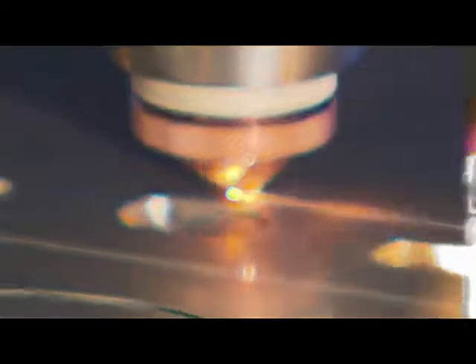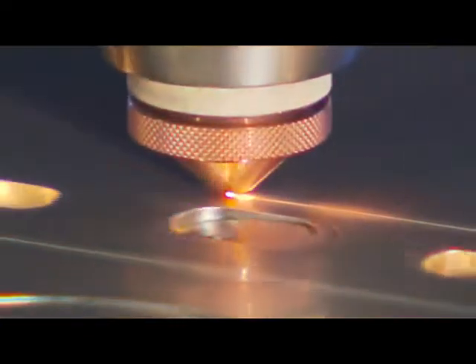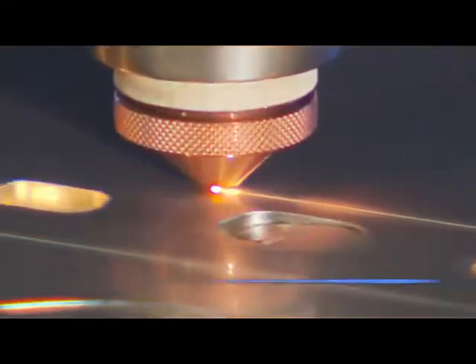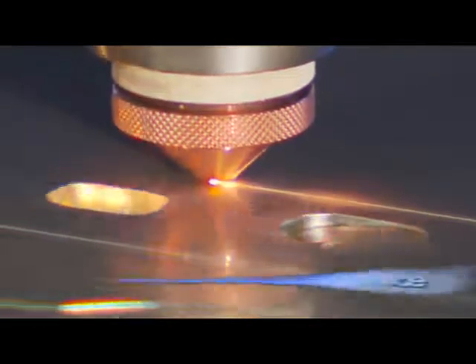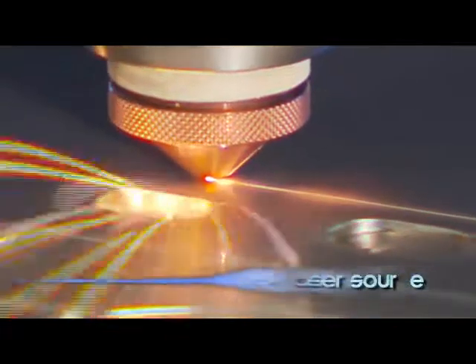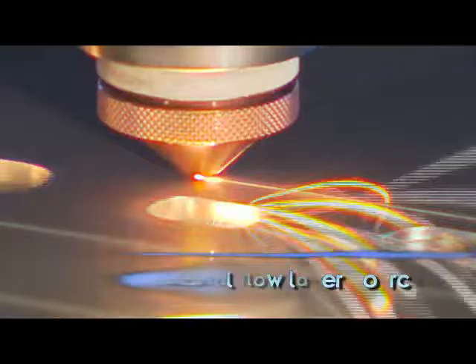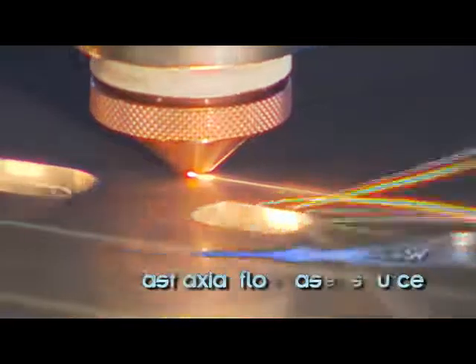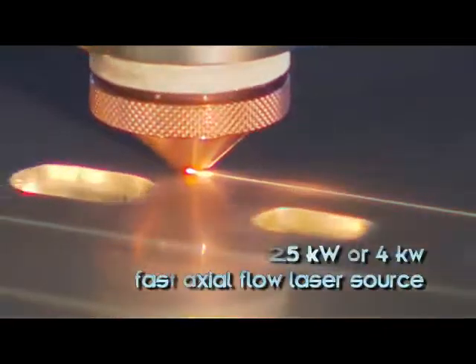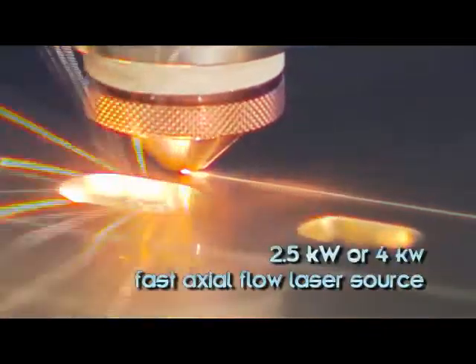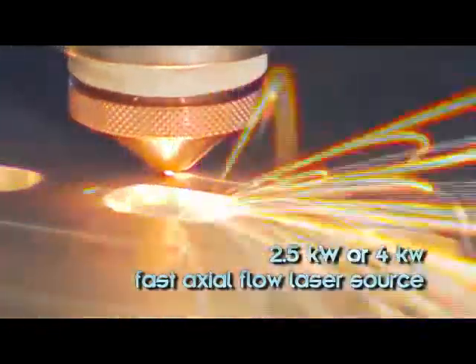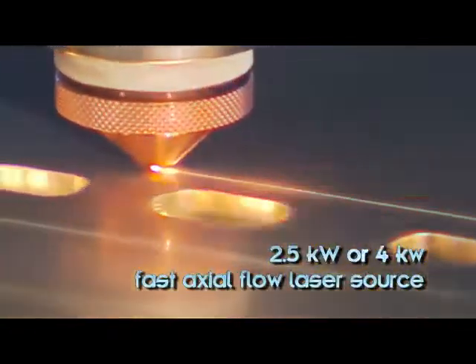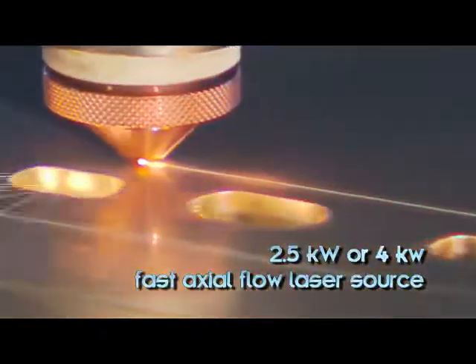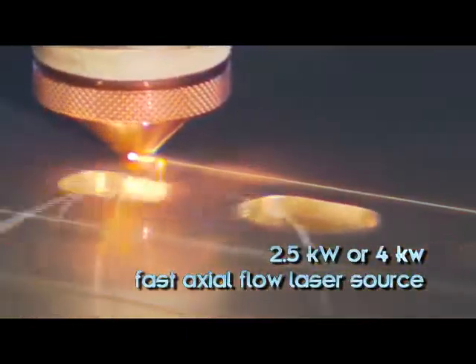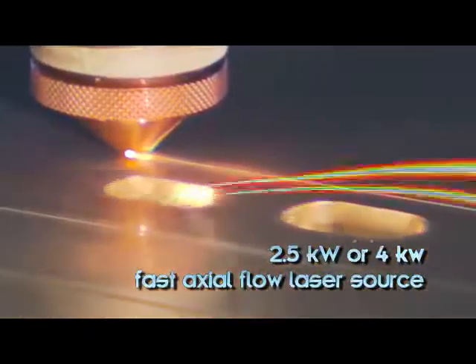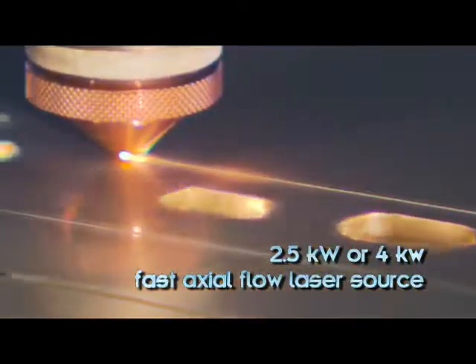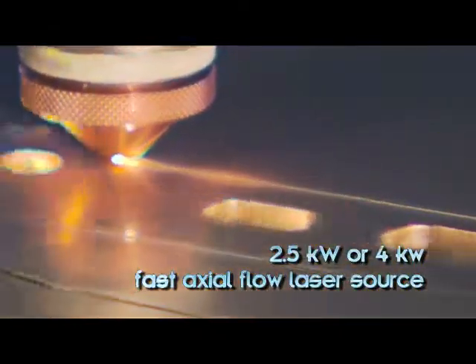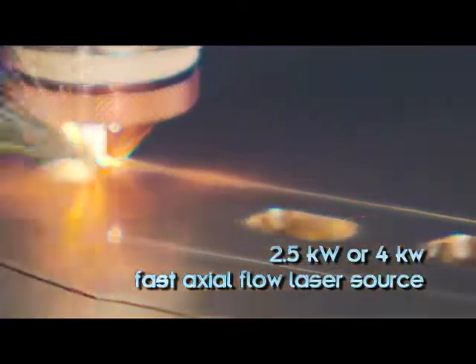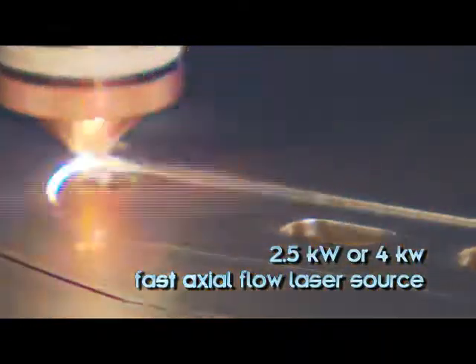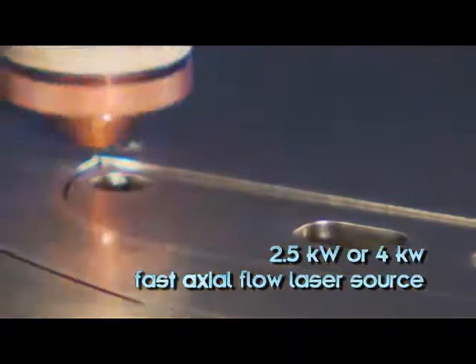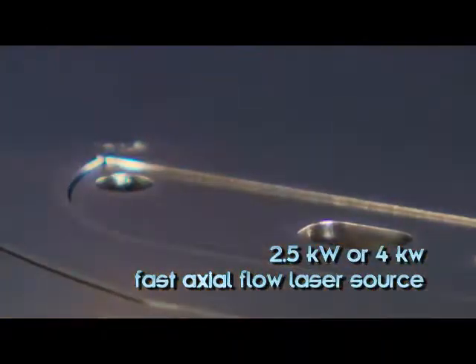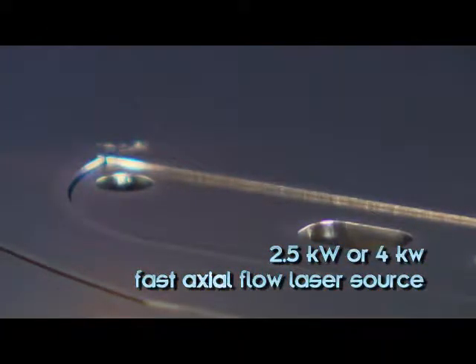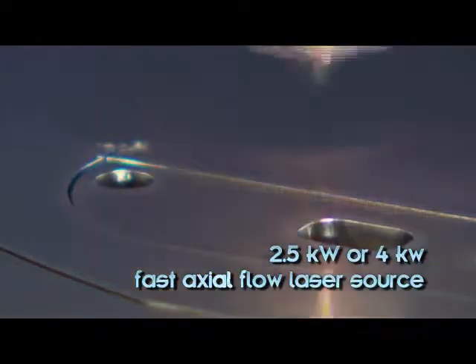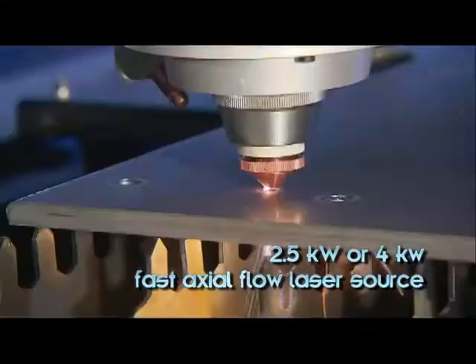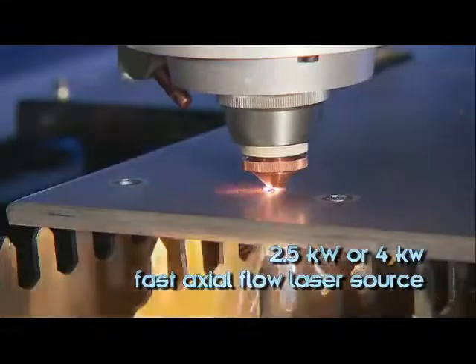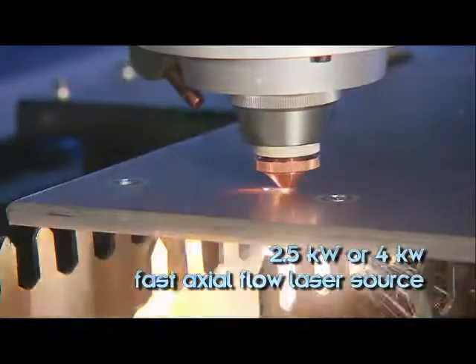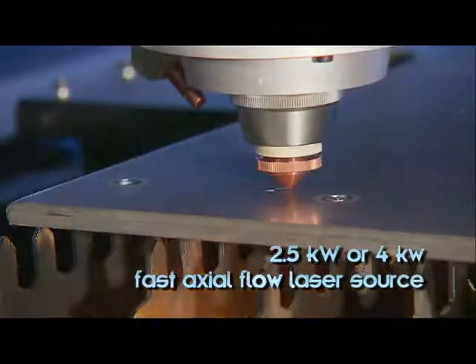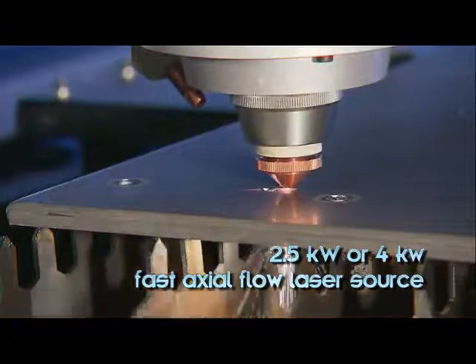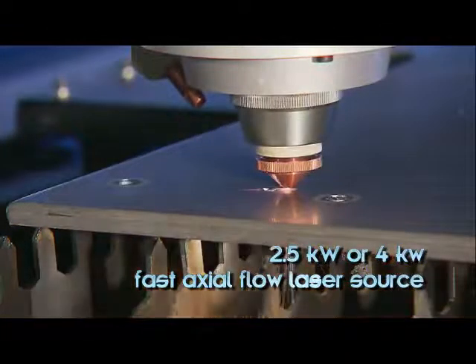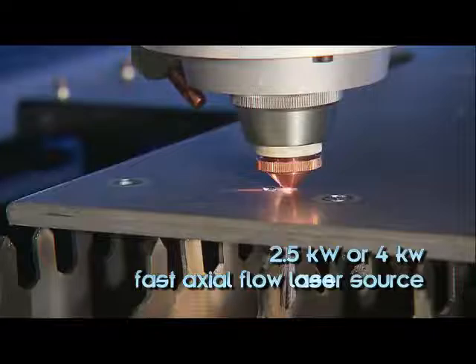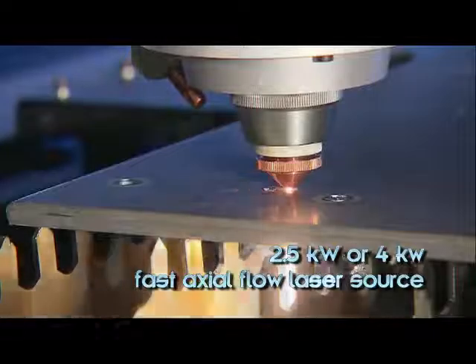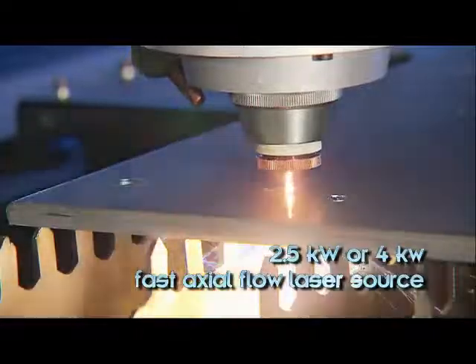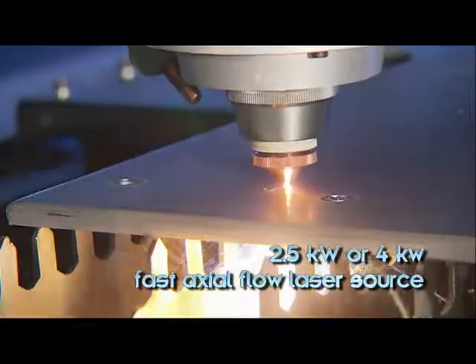Sirius is available with a 2.5kW or 4kW RF excited fast actual flow laser source.